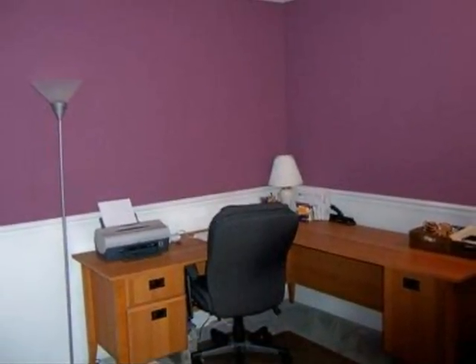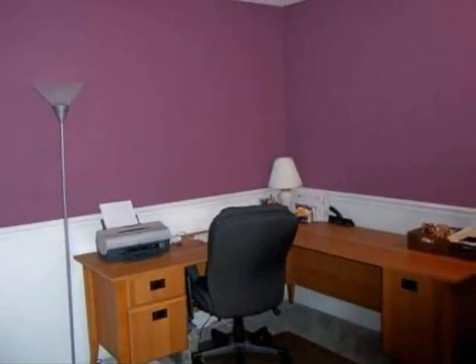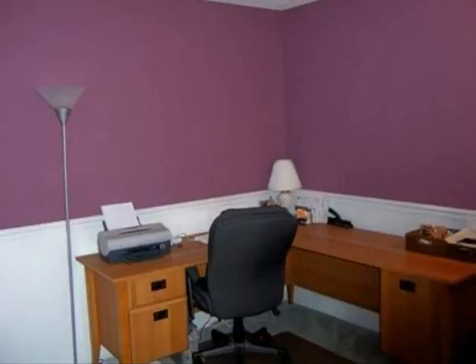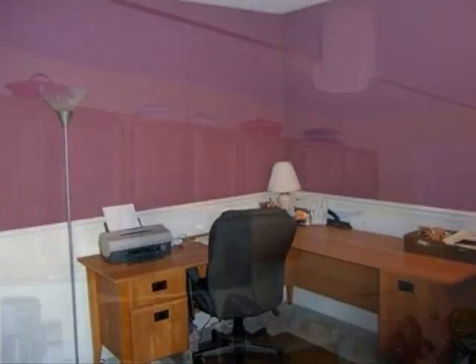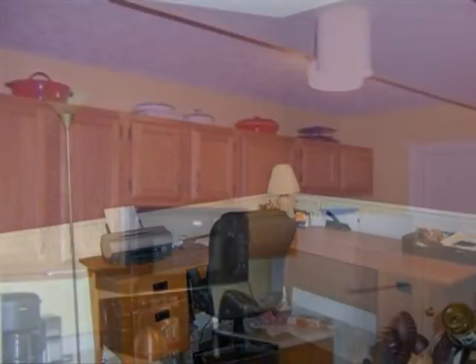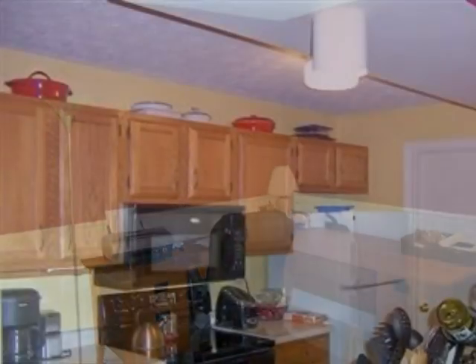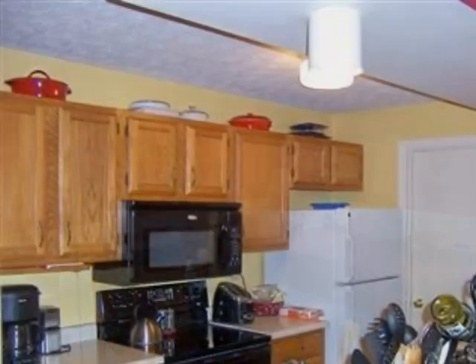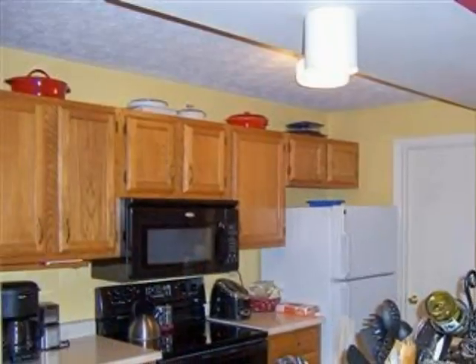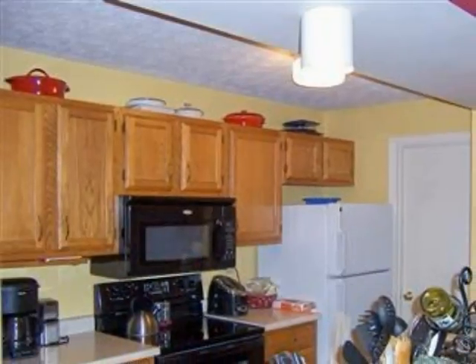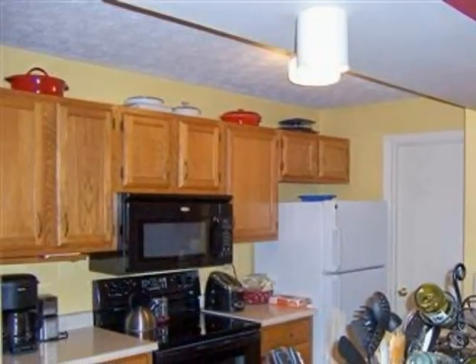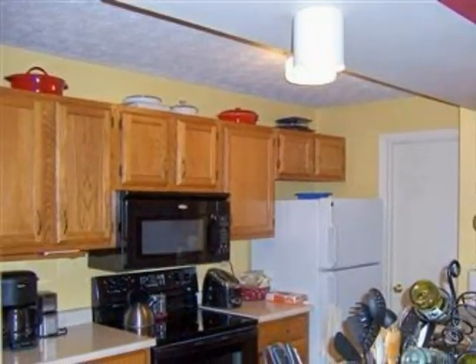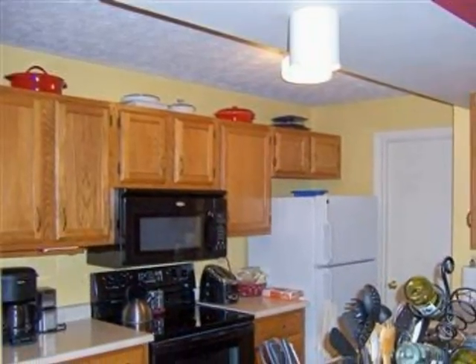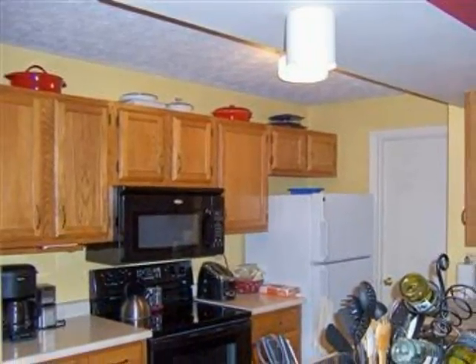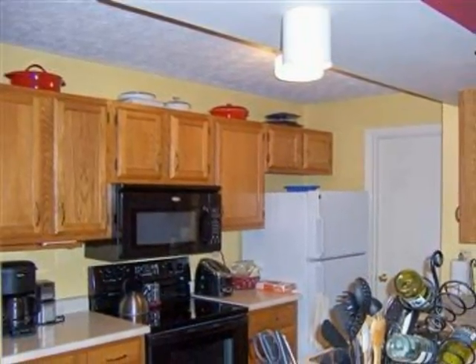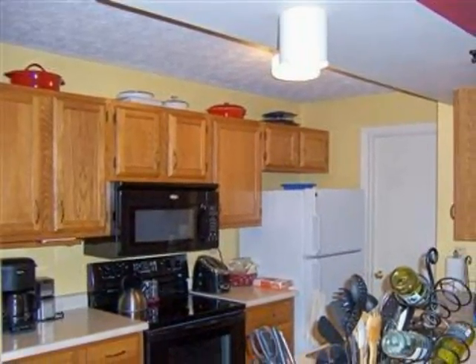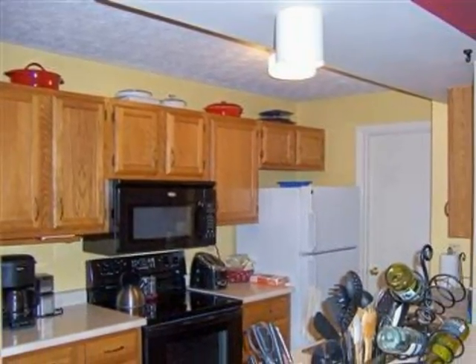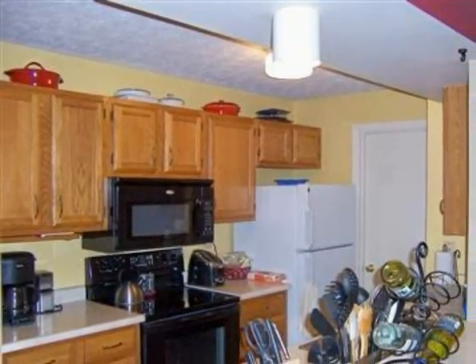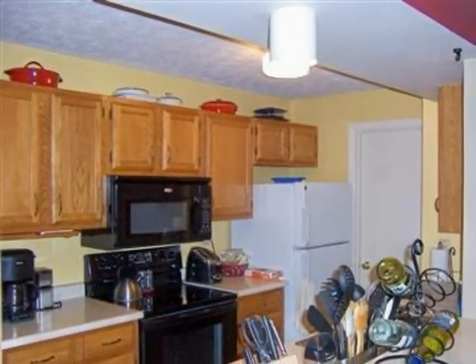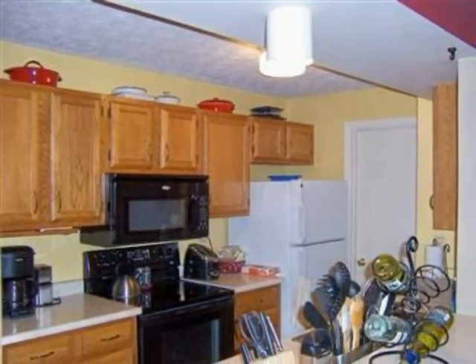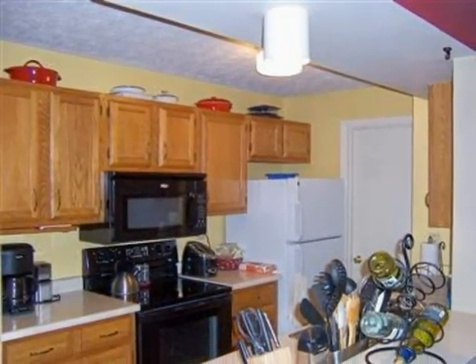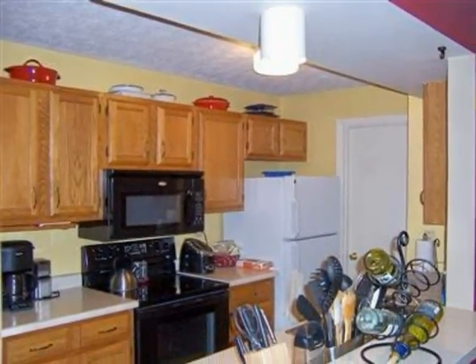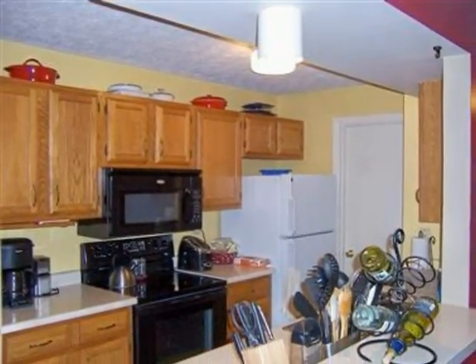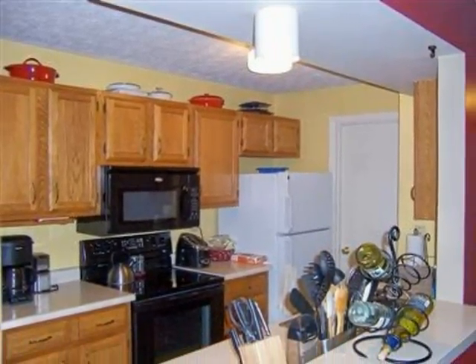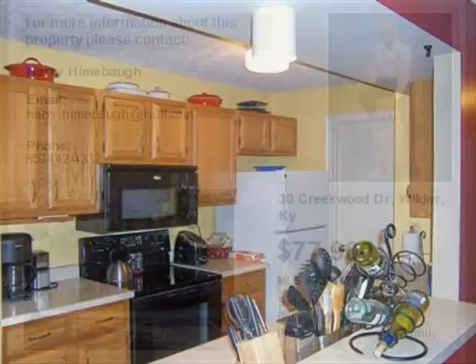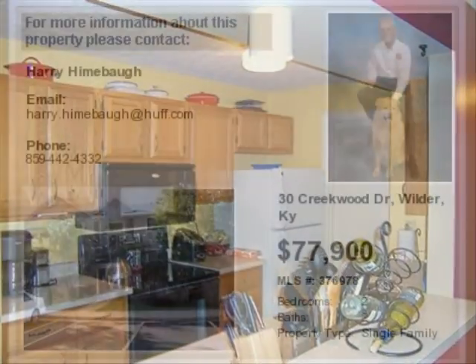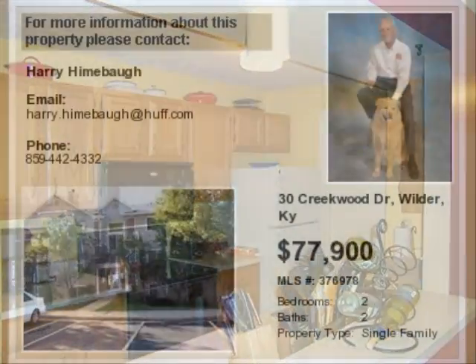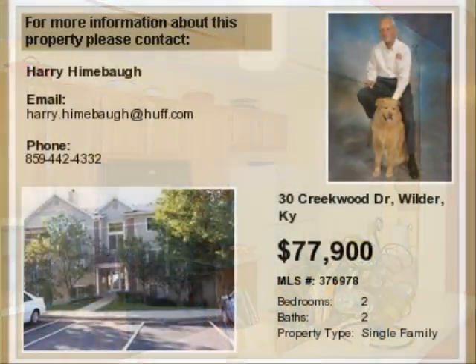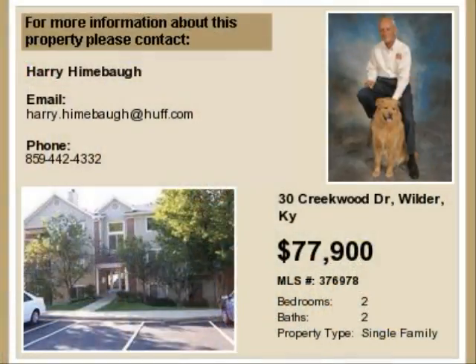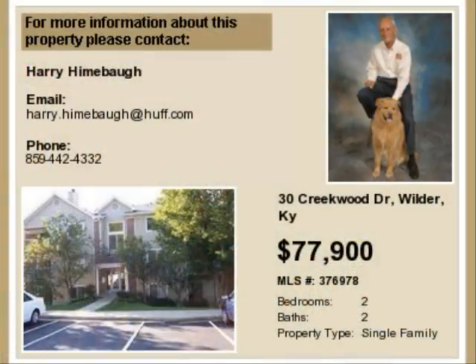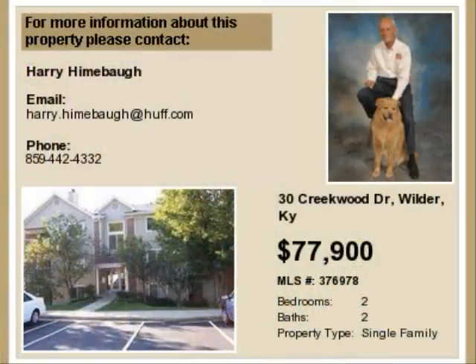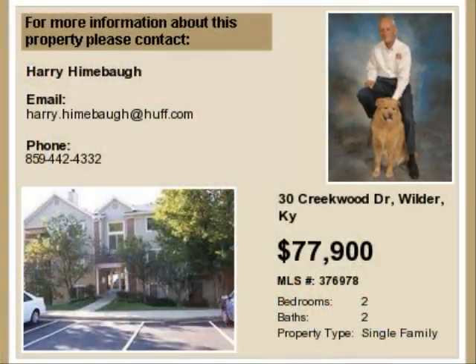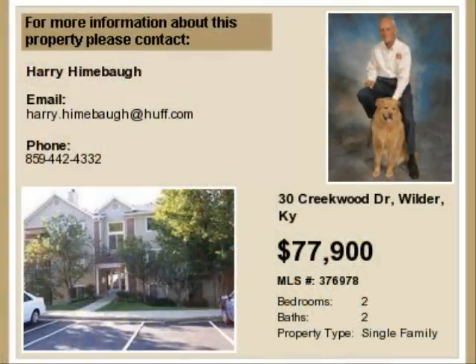Community amenities include private assigned parking. This property is represented by Harry Heimbaugh, Huff Realty.